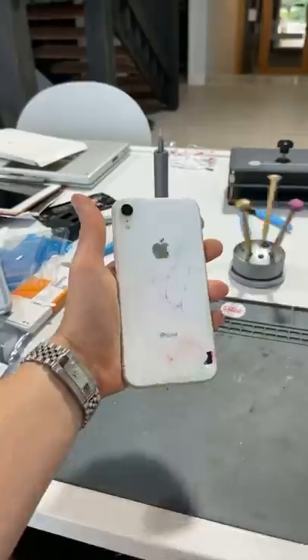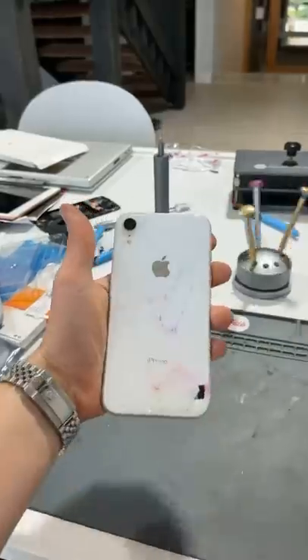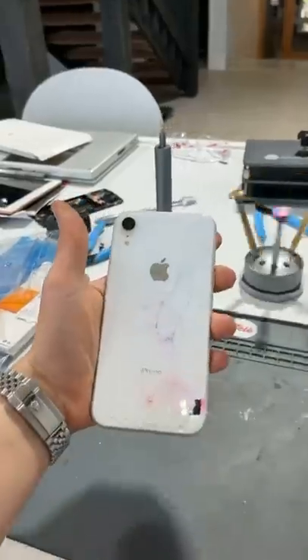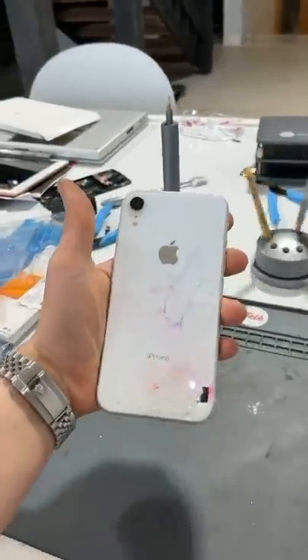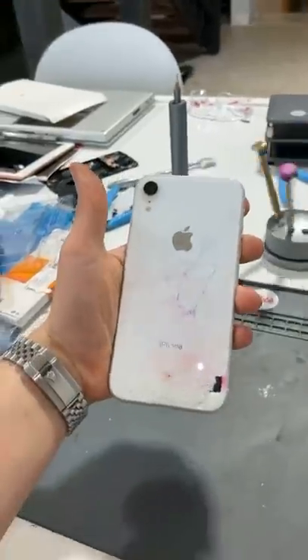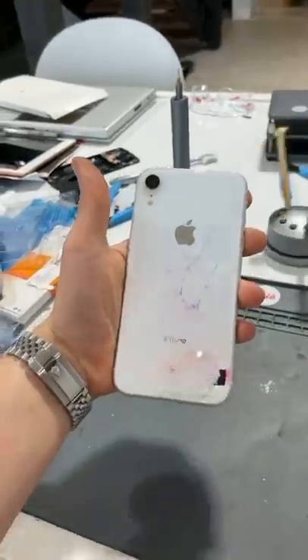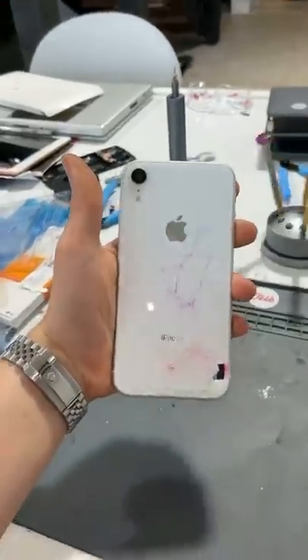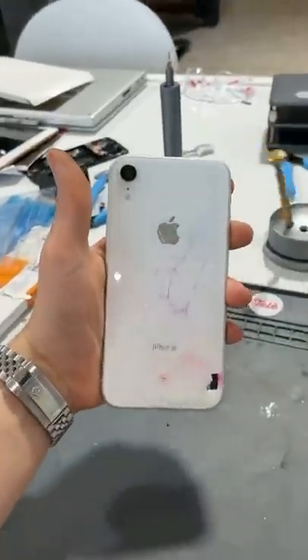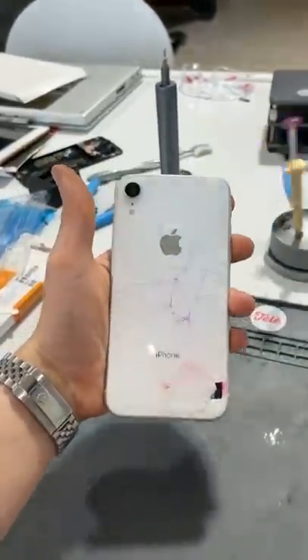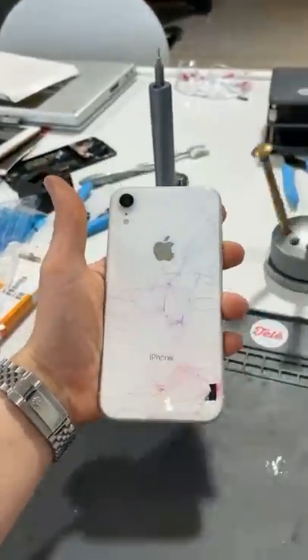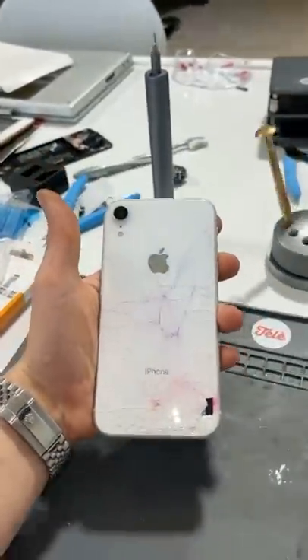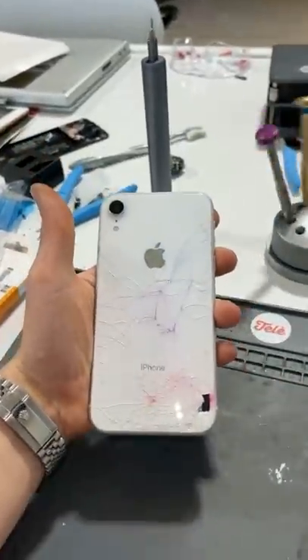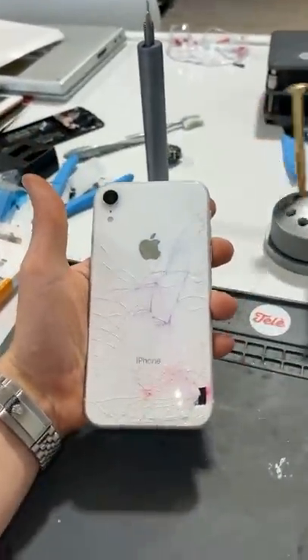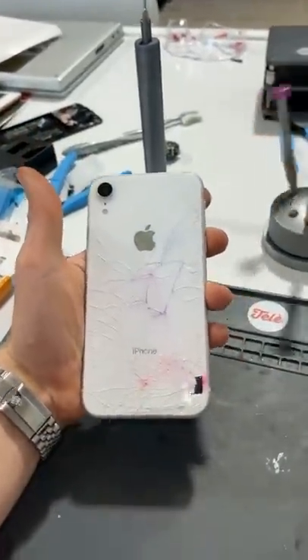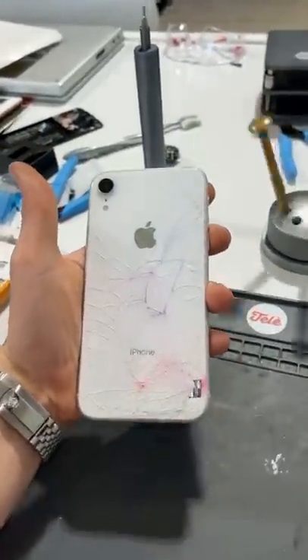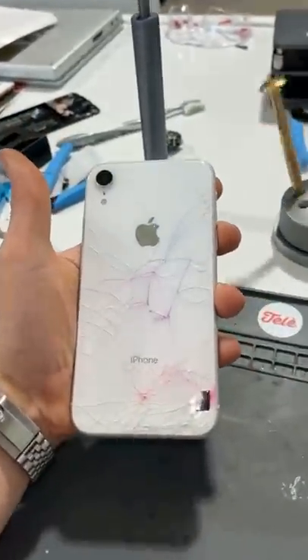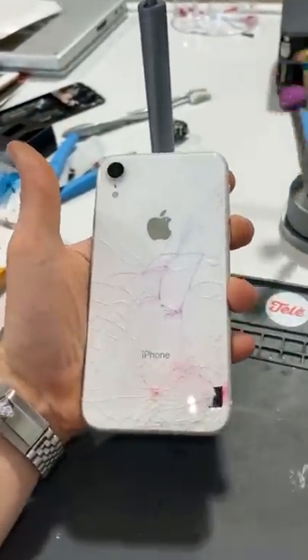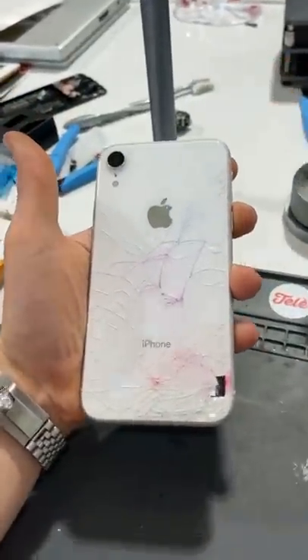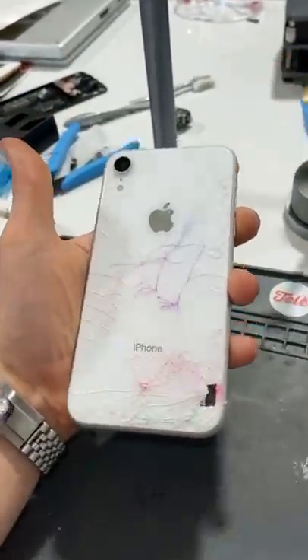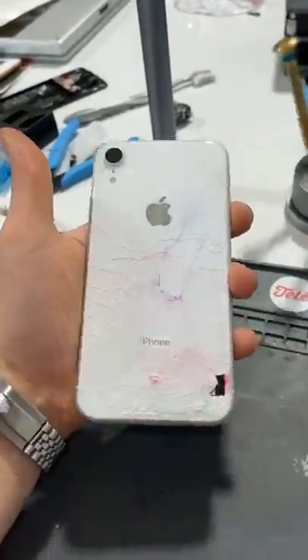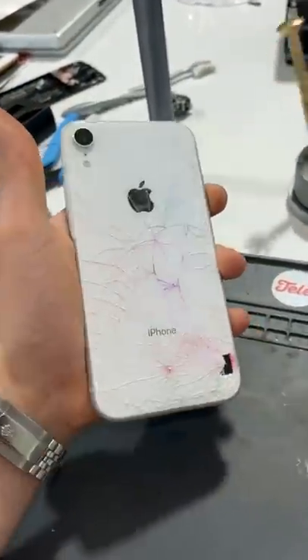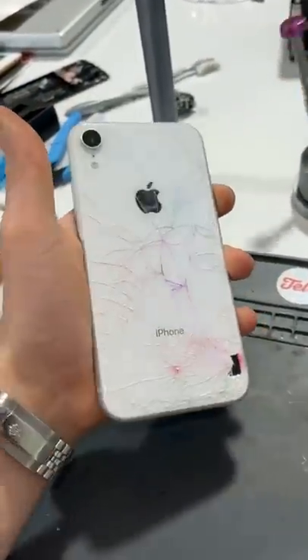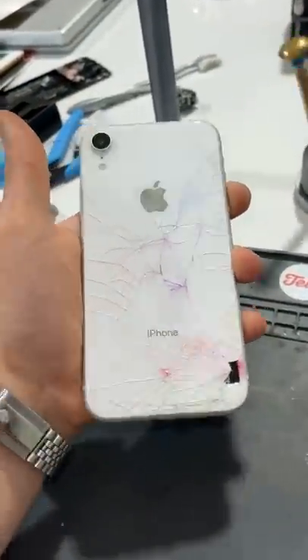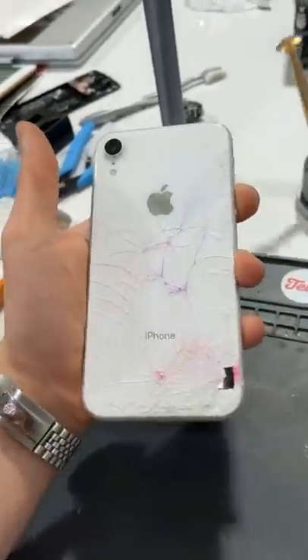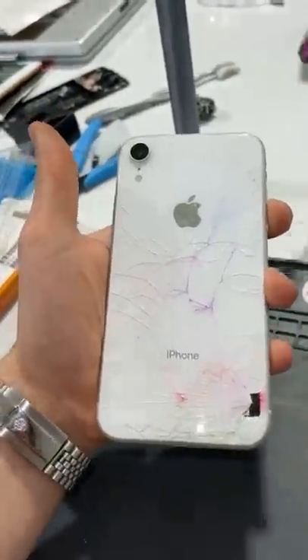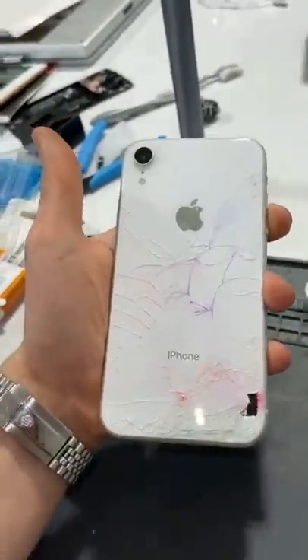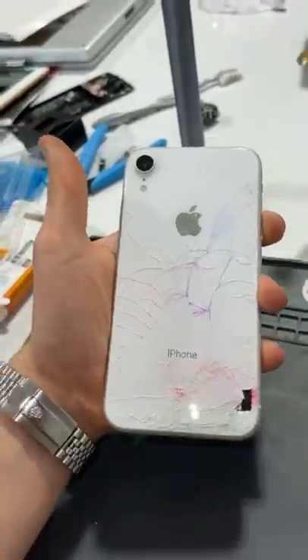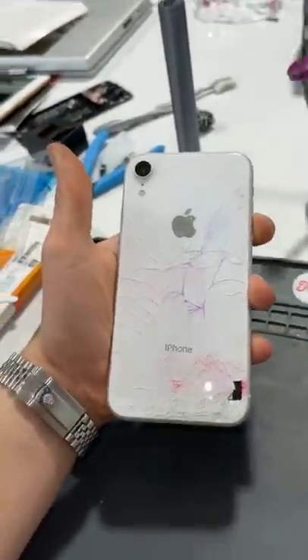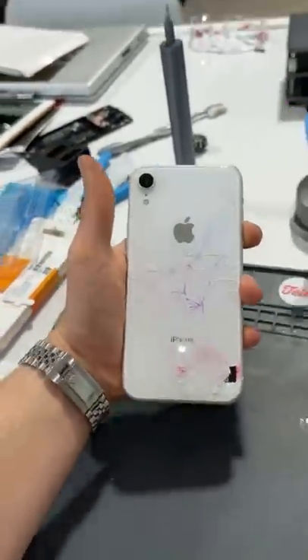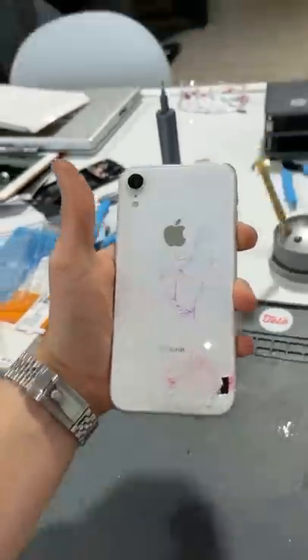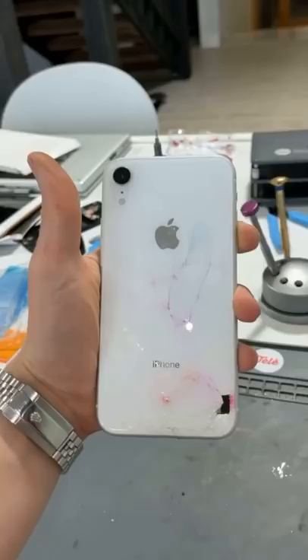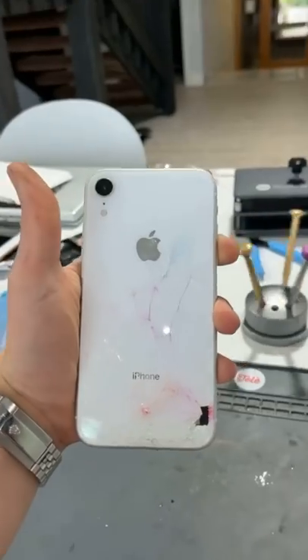We got an XR with a broken back glass. I love what they did with the colors — that's creative. Let's get it fixed.